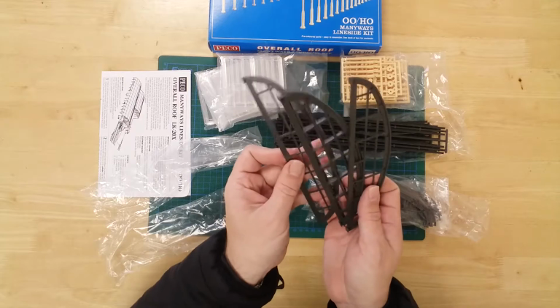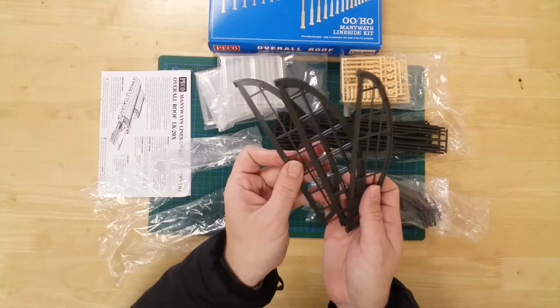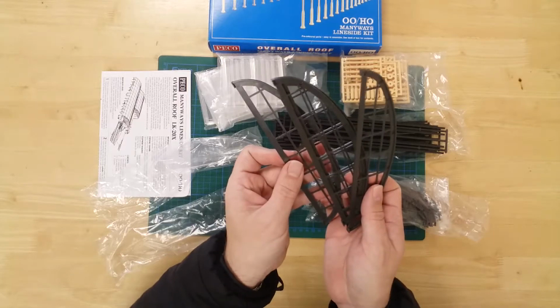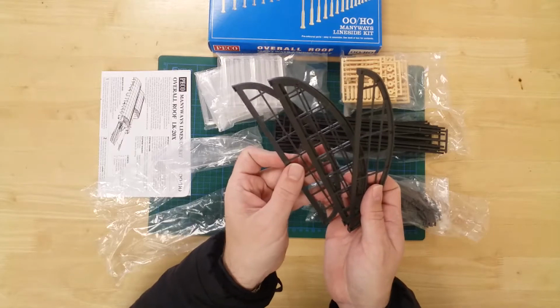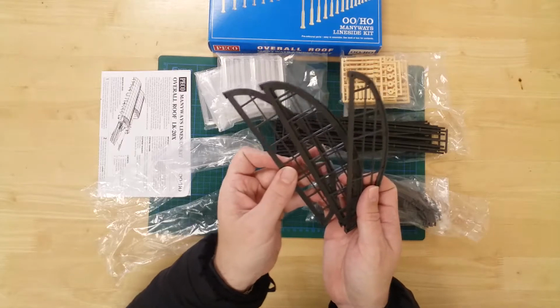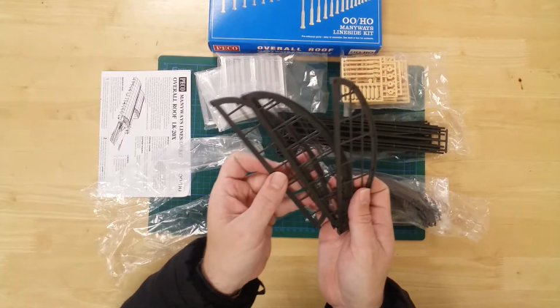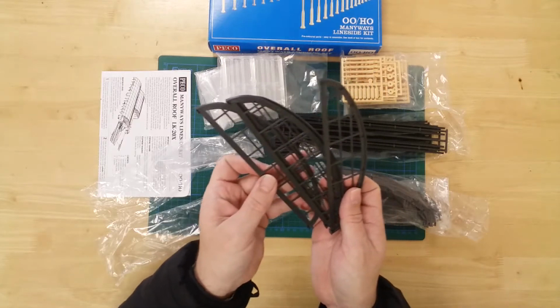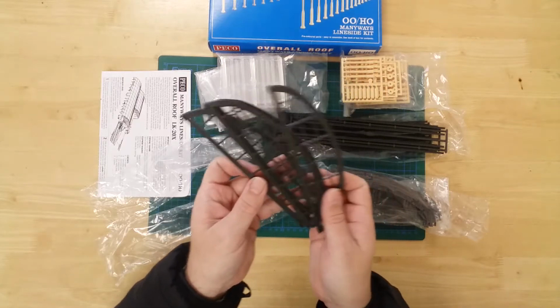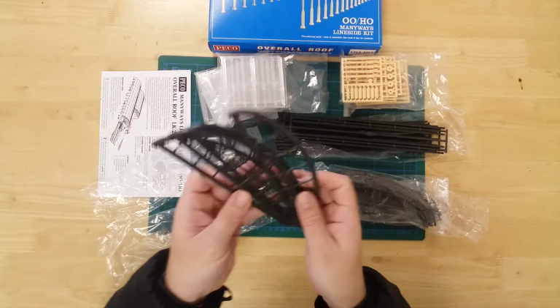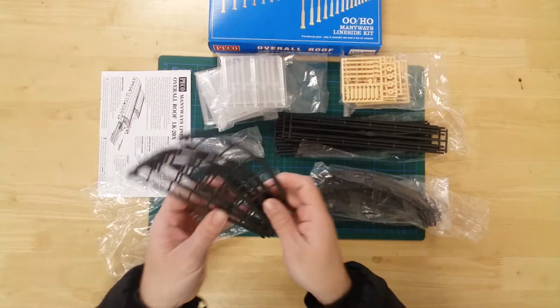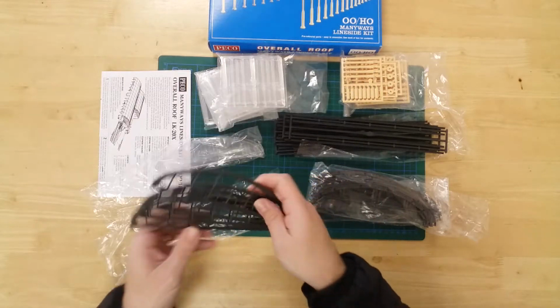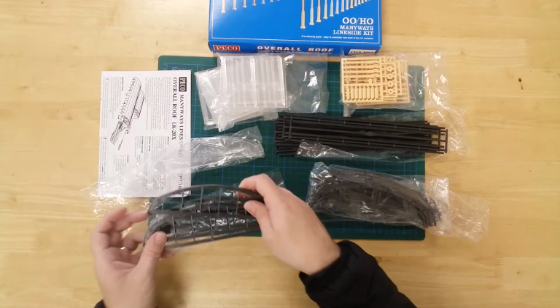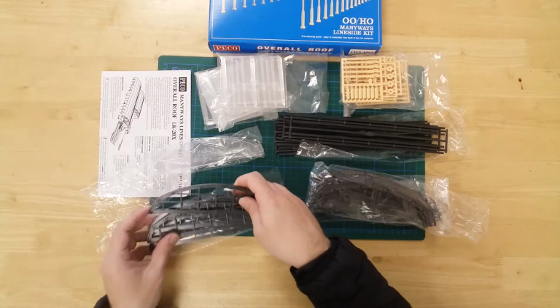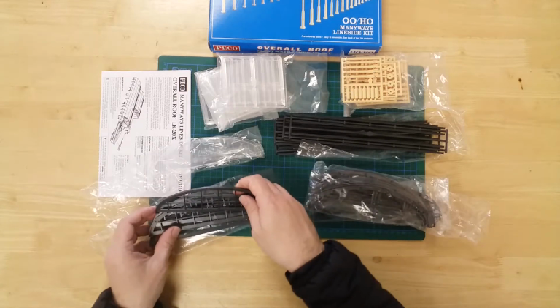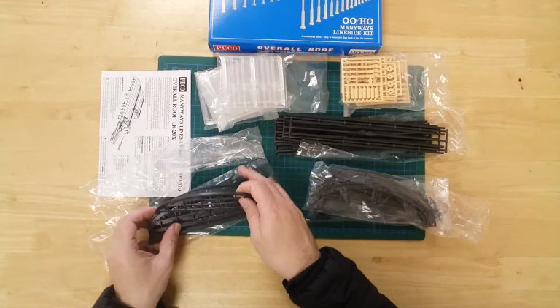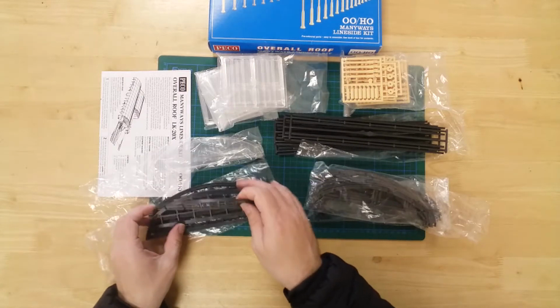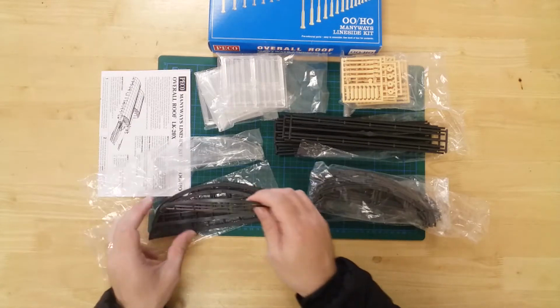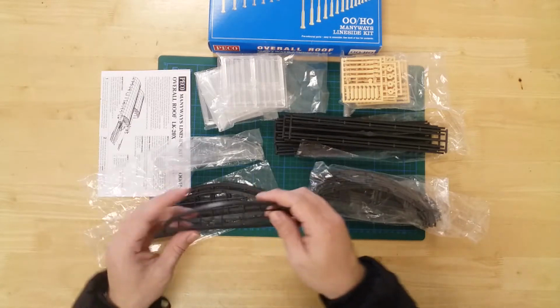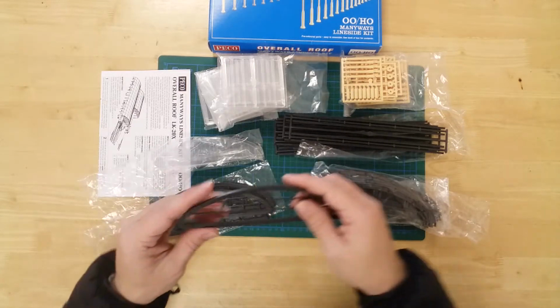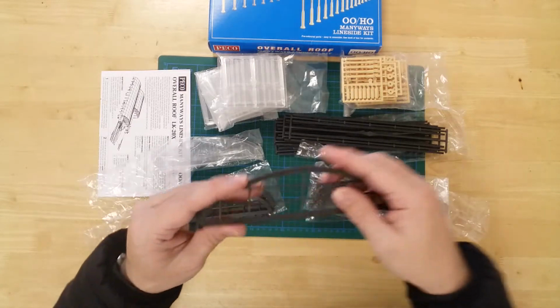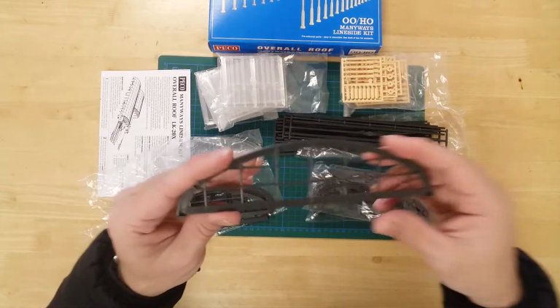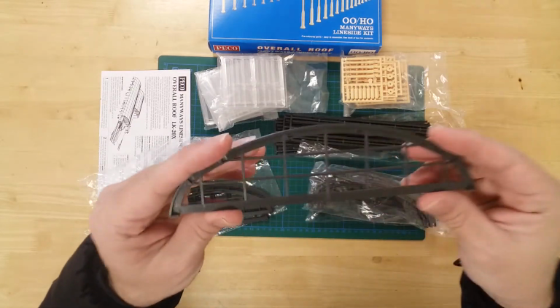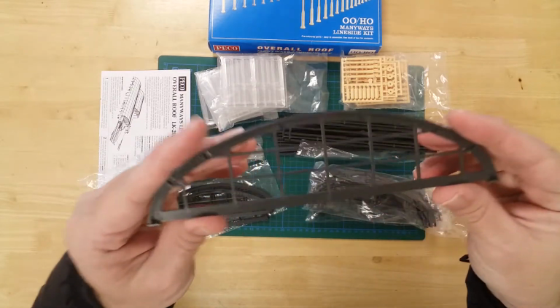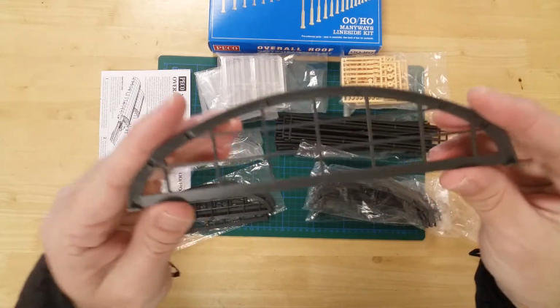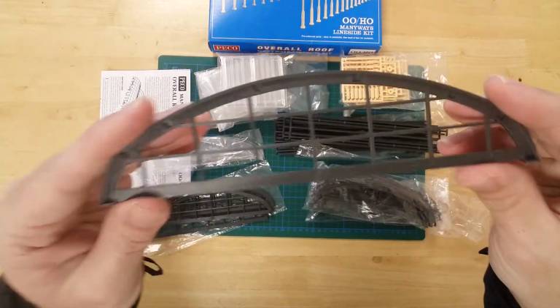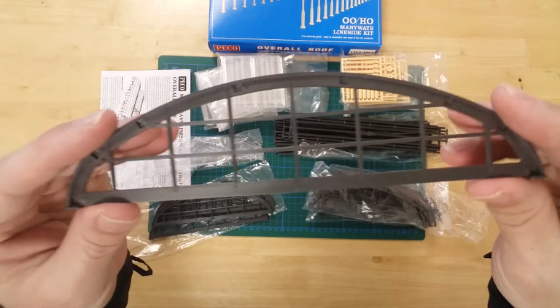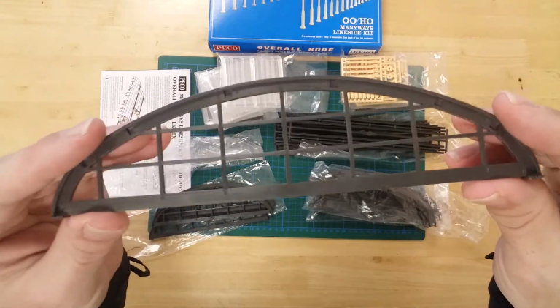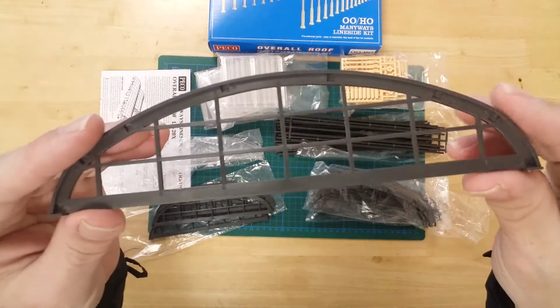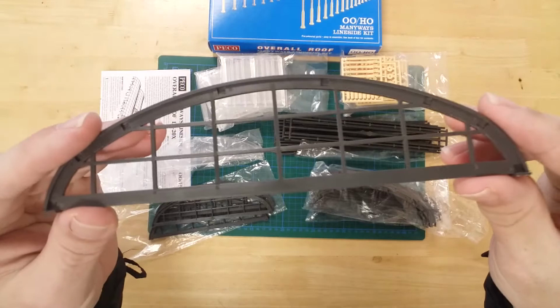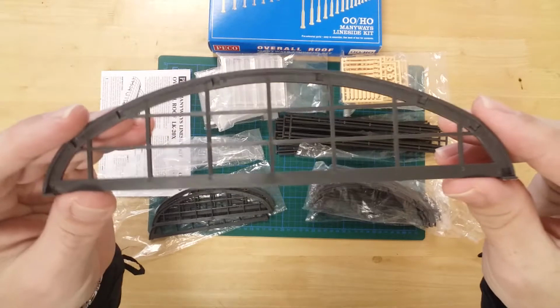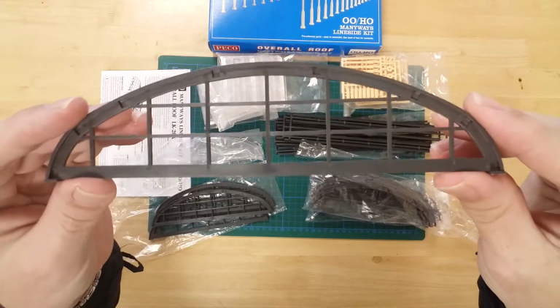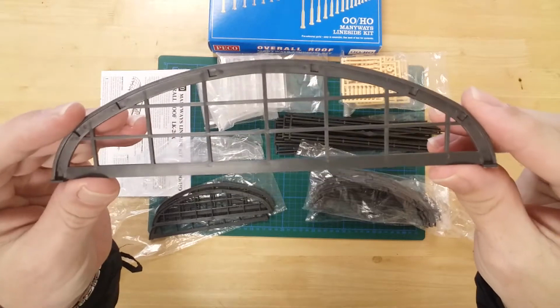Here we have the two end truss facieus. These are positioned at either end of the structure.